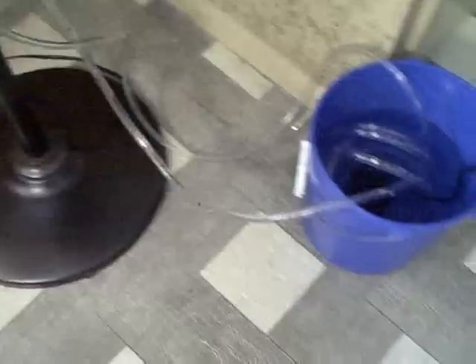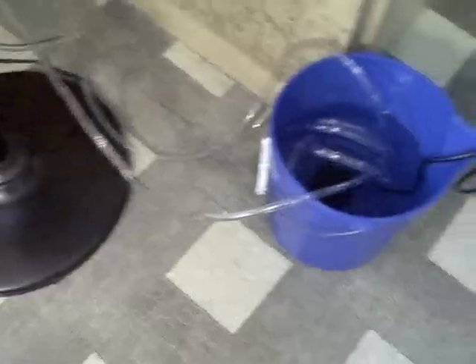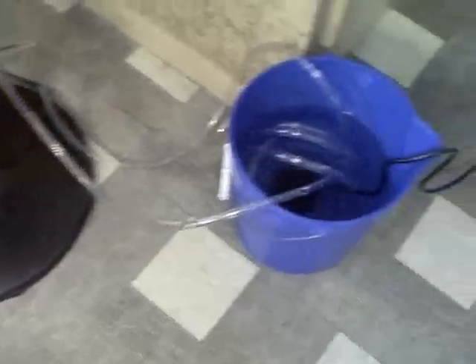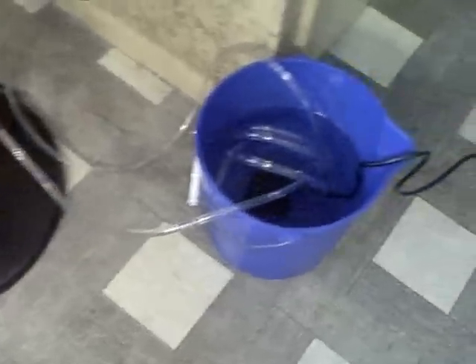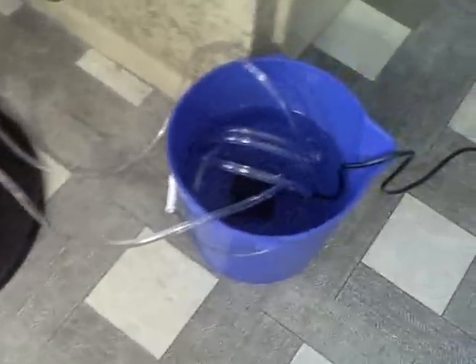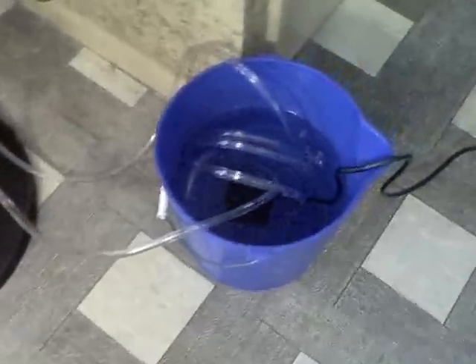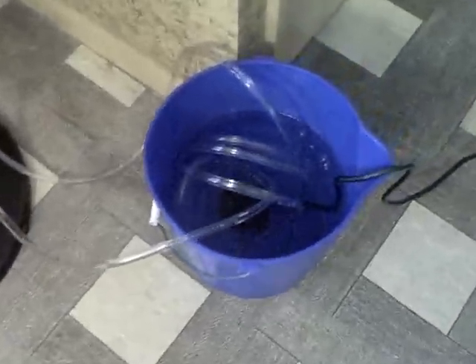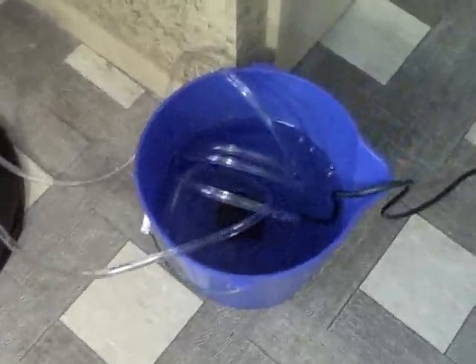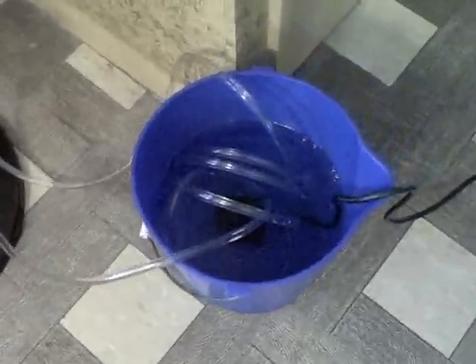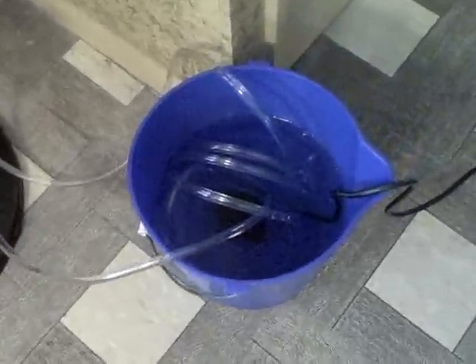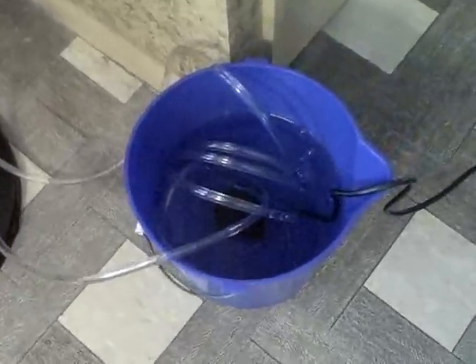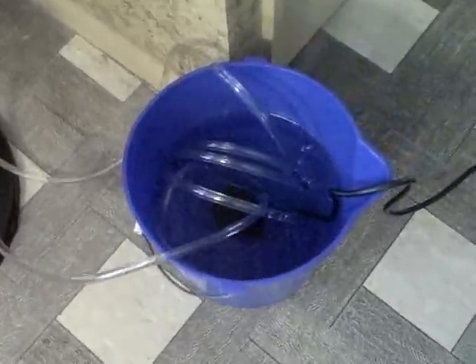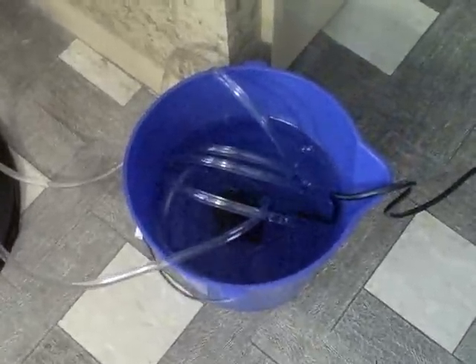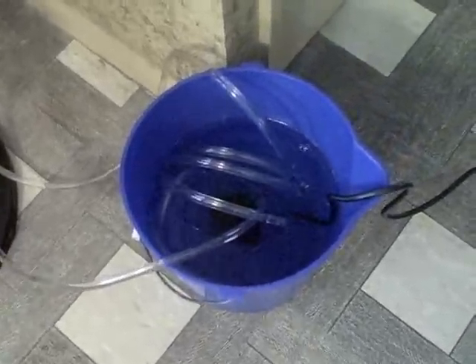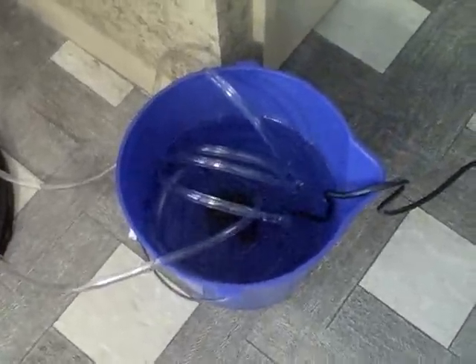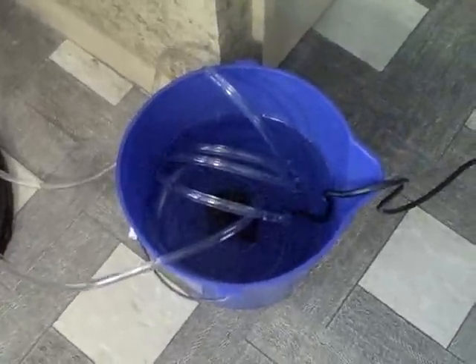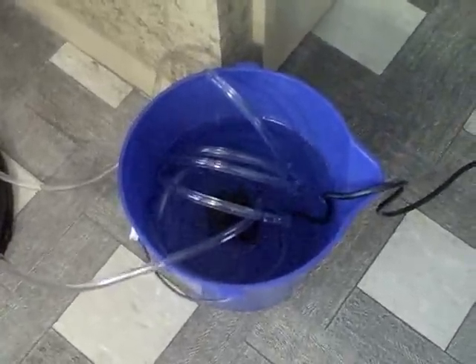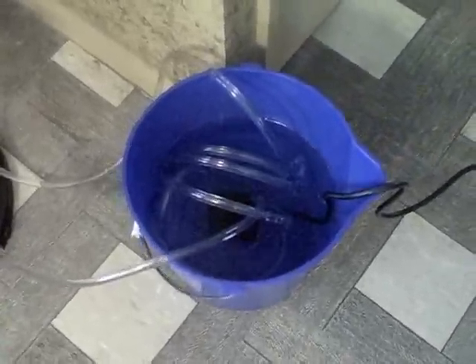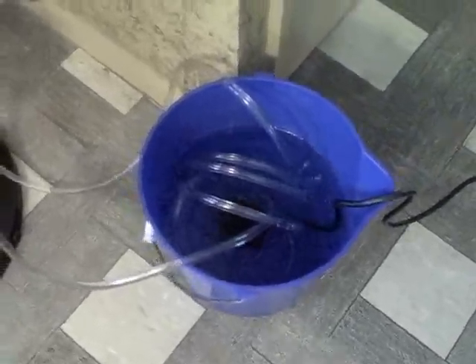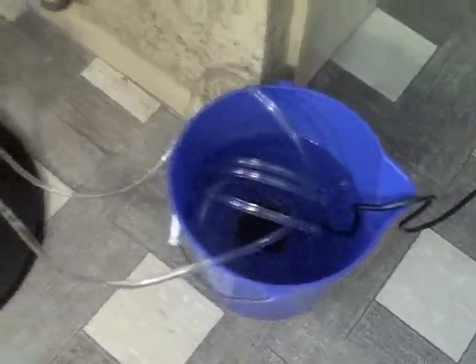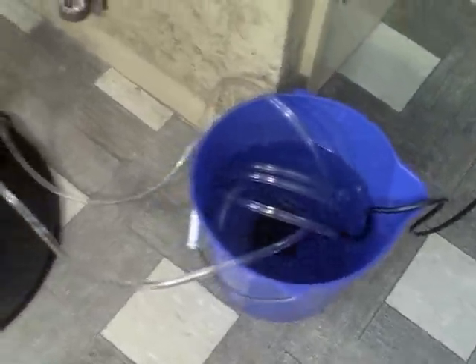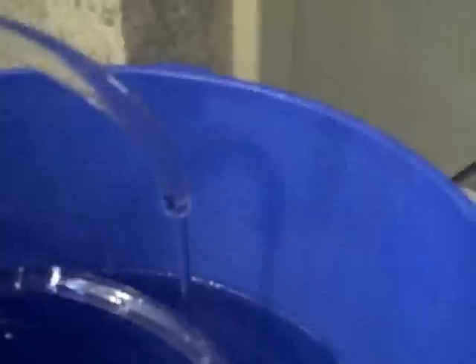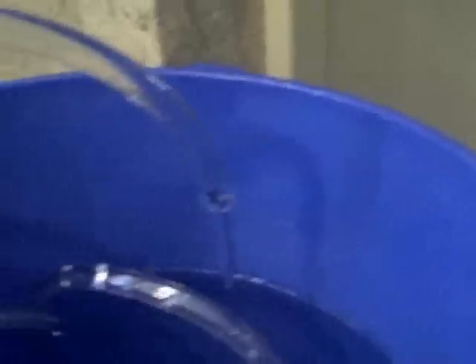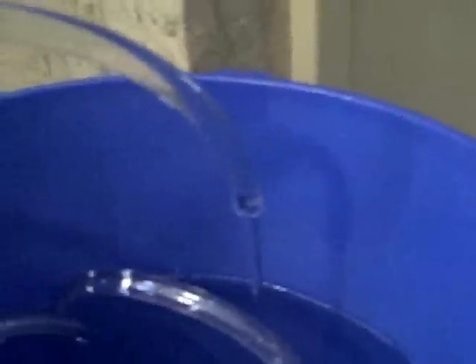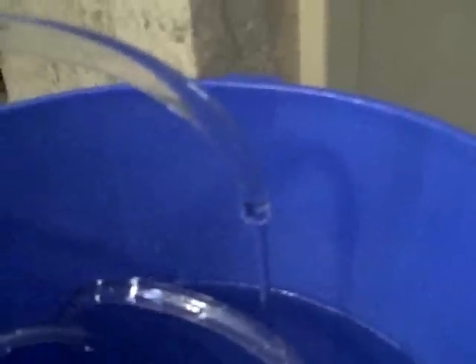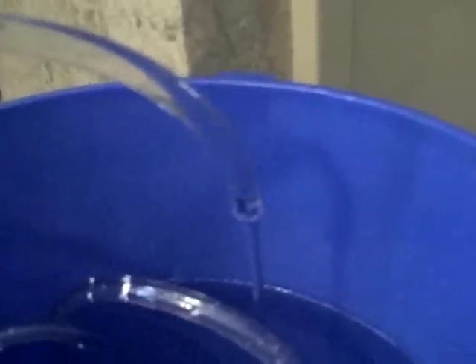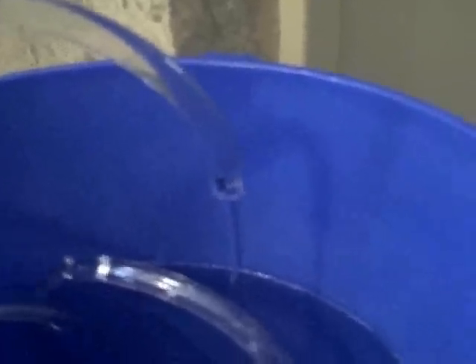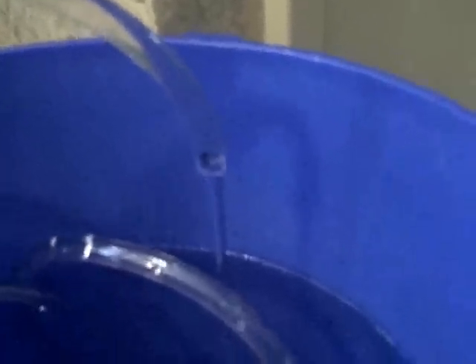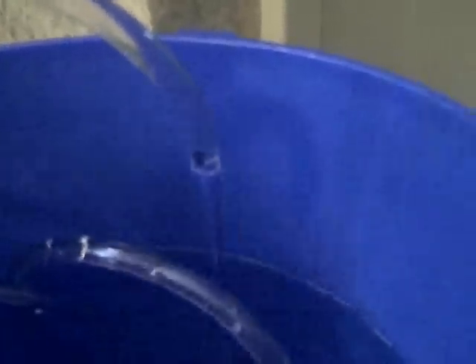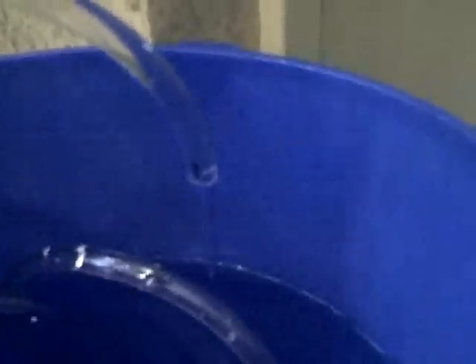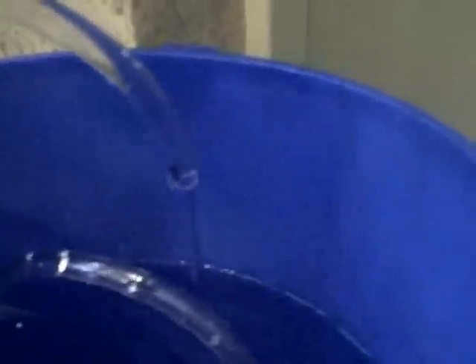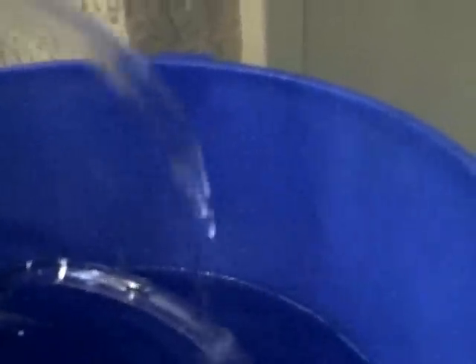That pump is totally silent. I cannot hear the pump at all. And there's the water coming out right there.